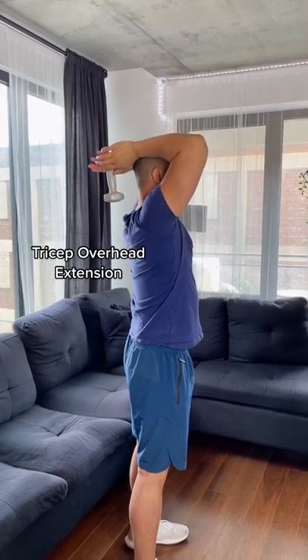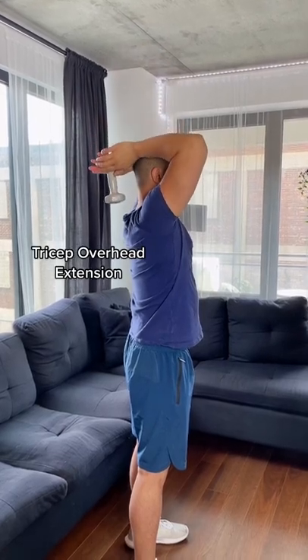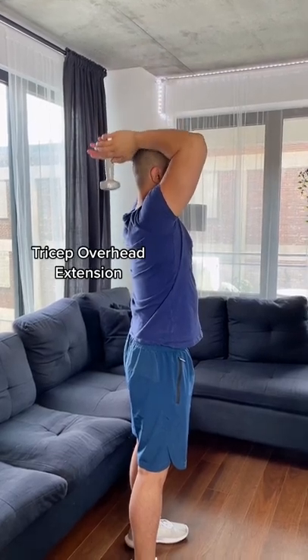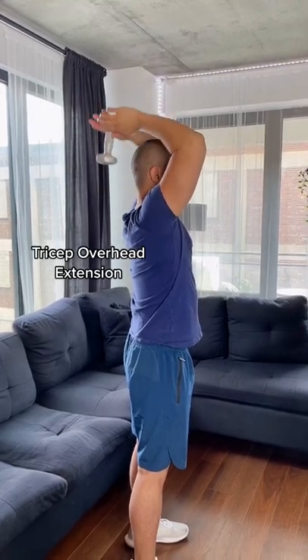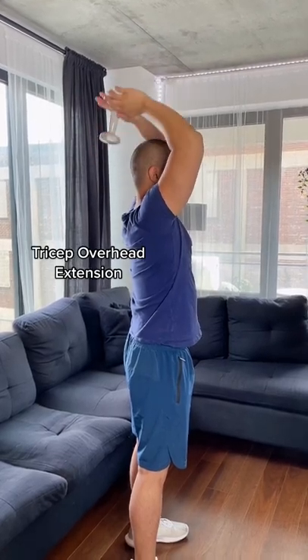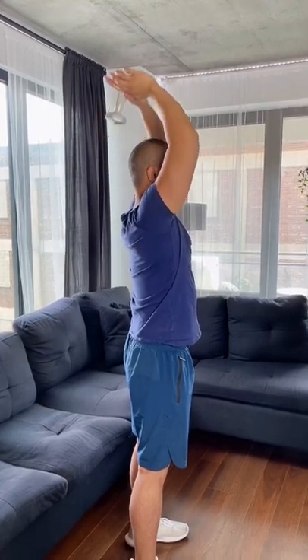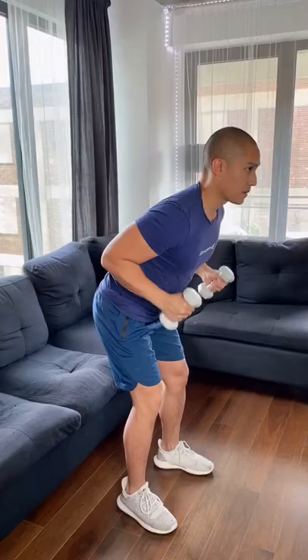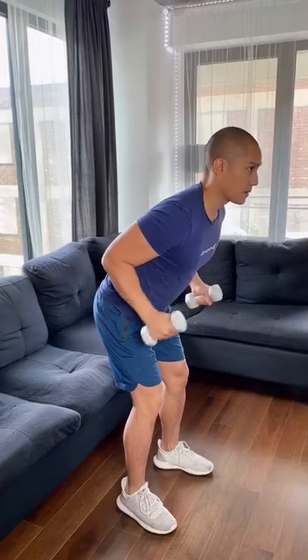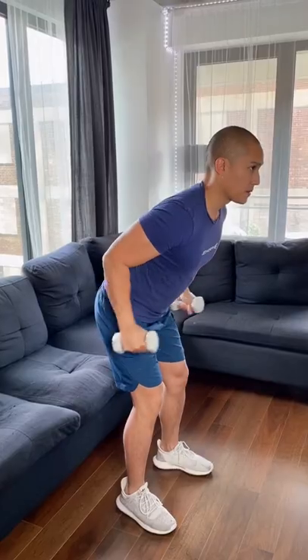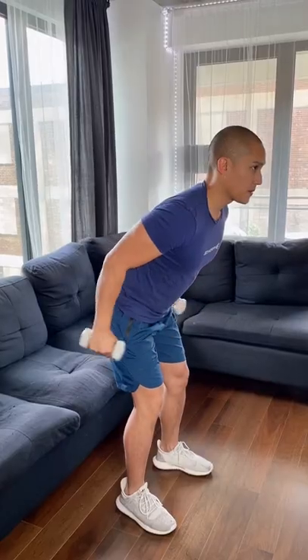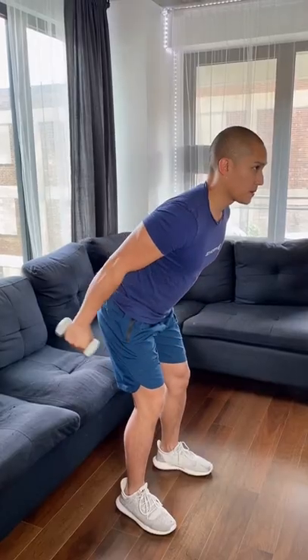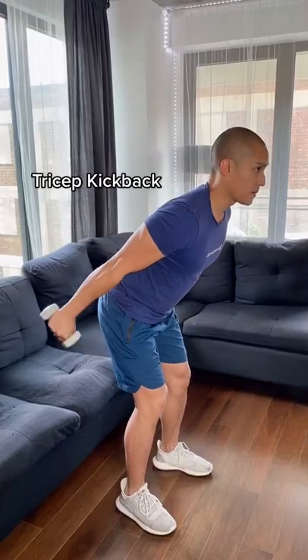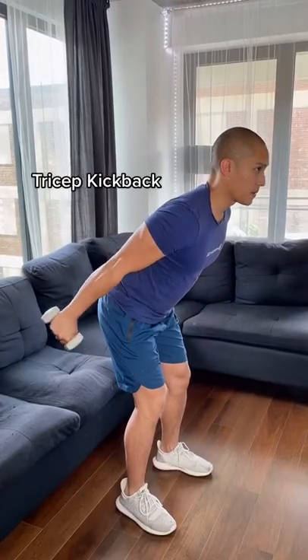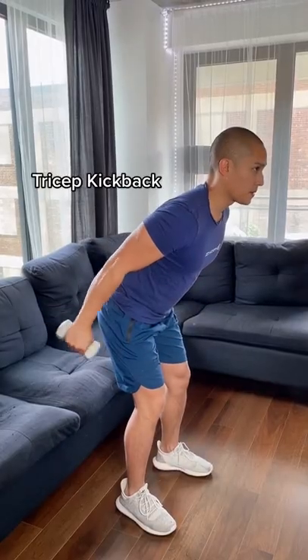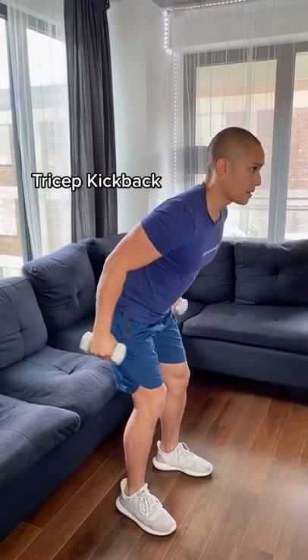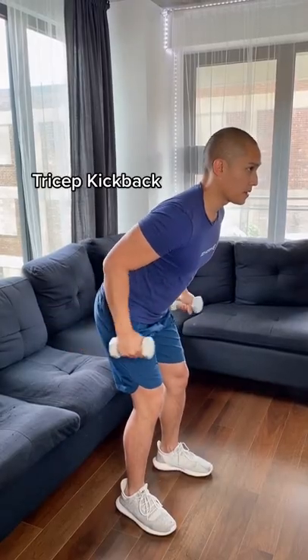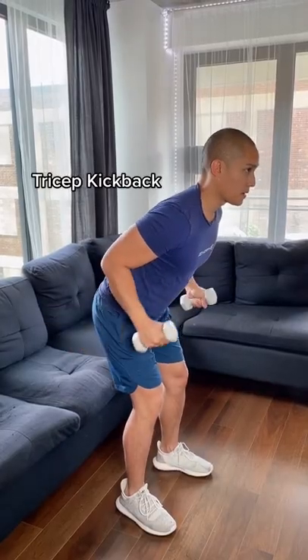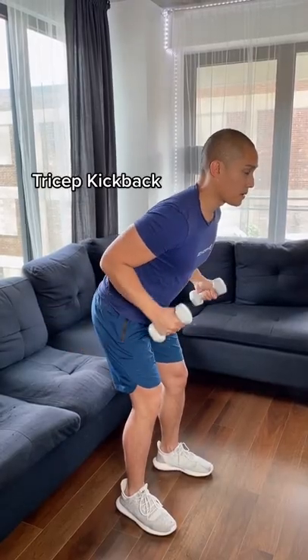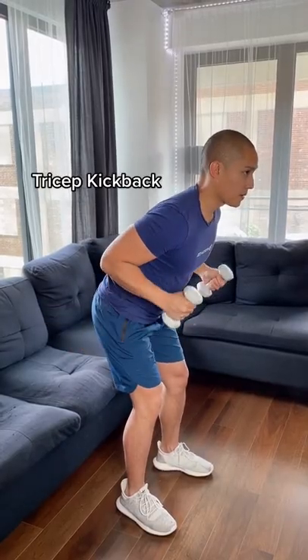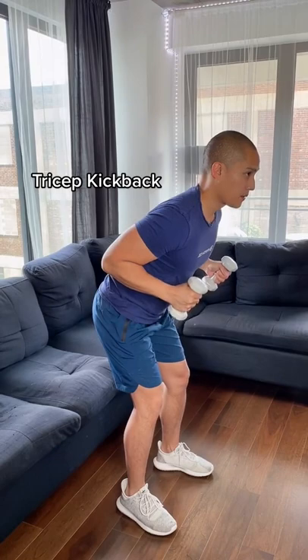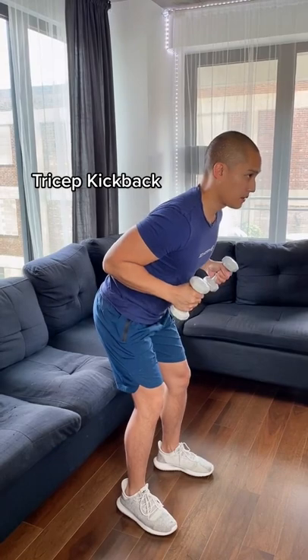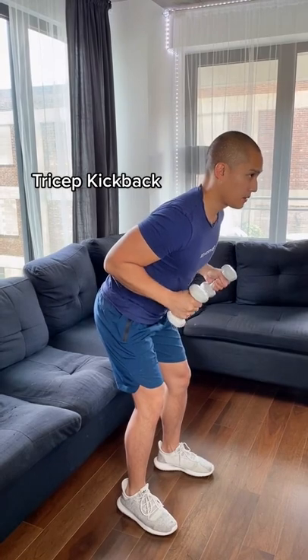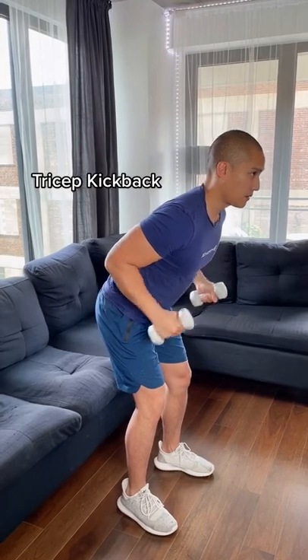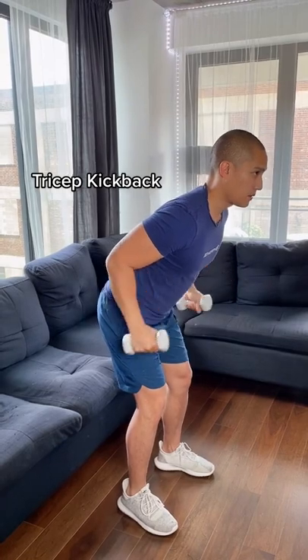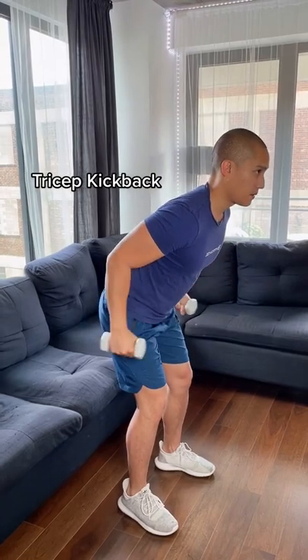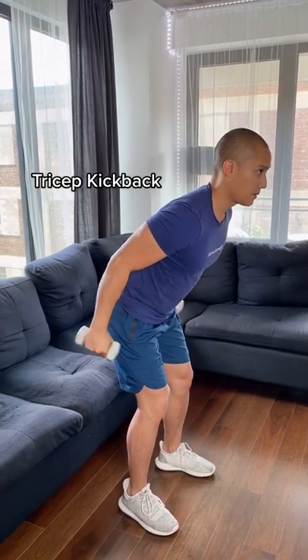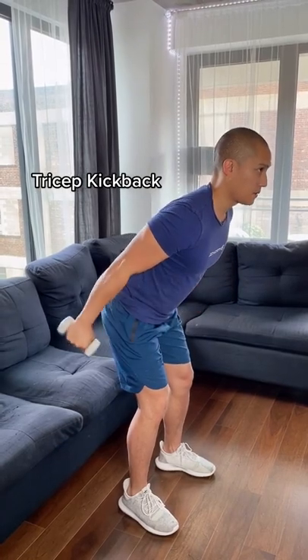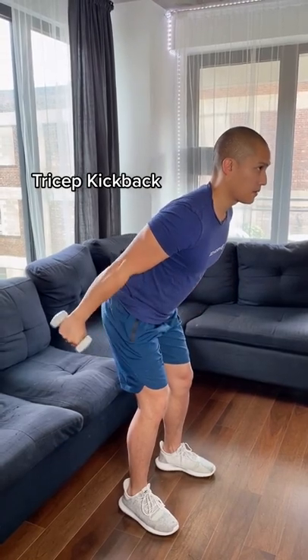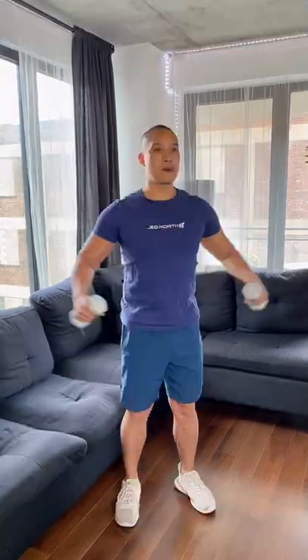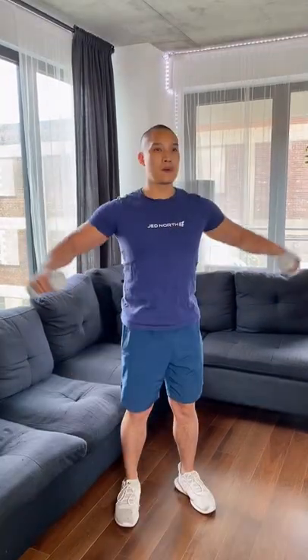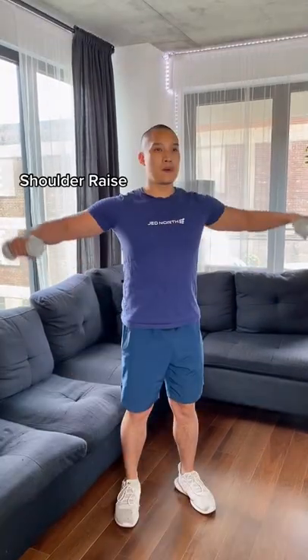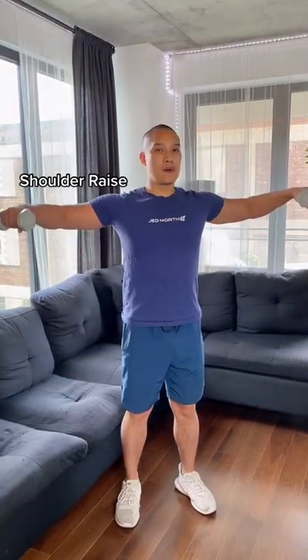A lot of people neglect their shoulders, but it's really important not just for arm definition, but for upper body strength as well.